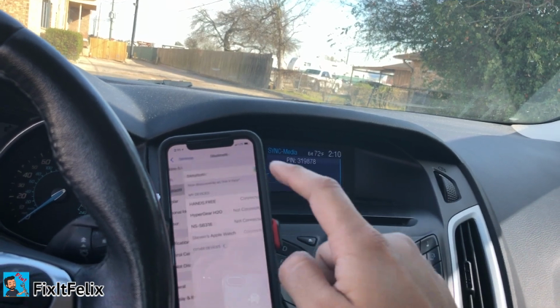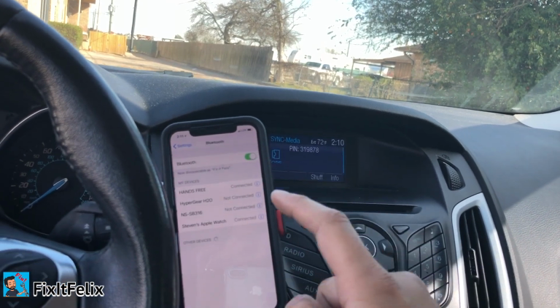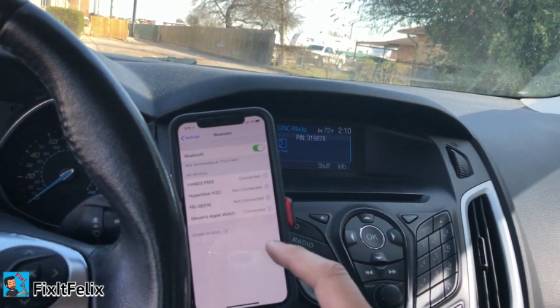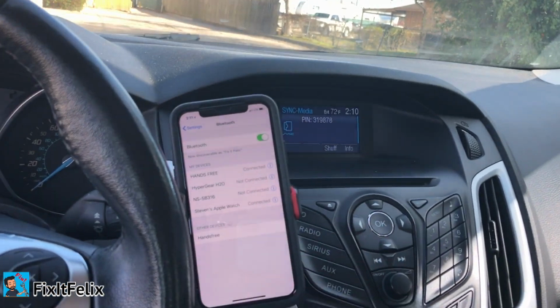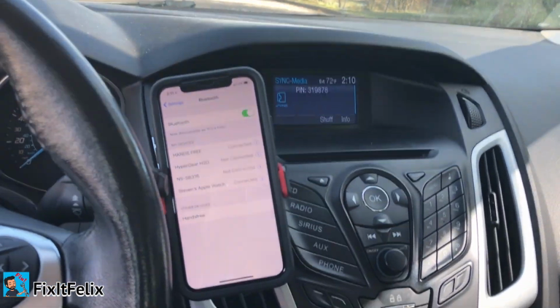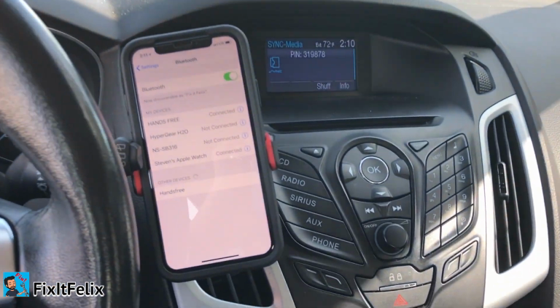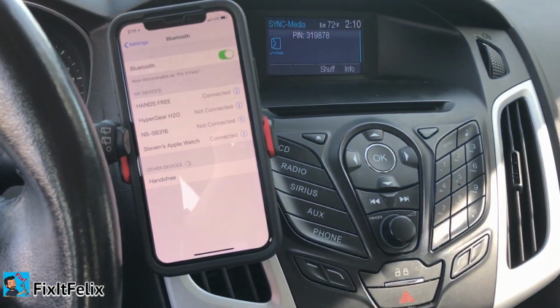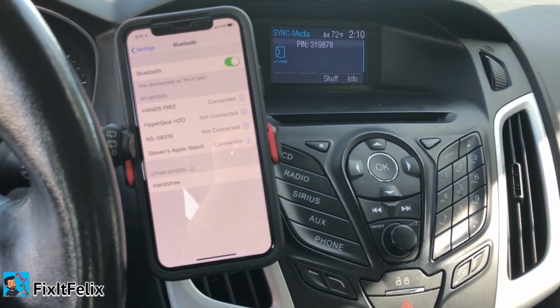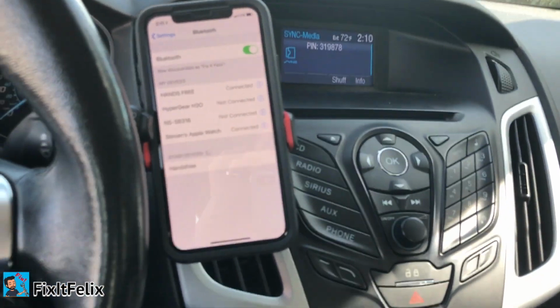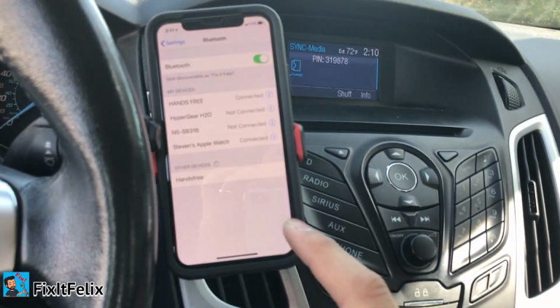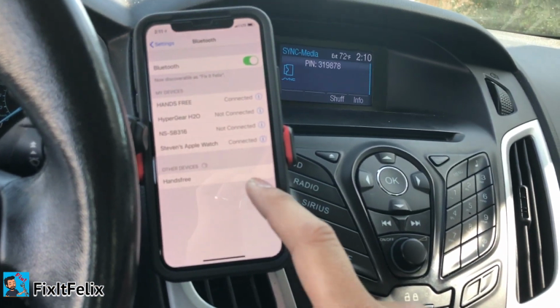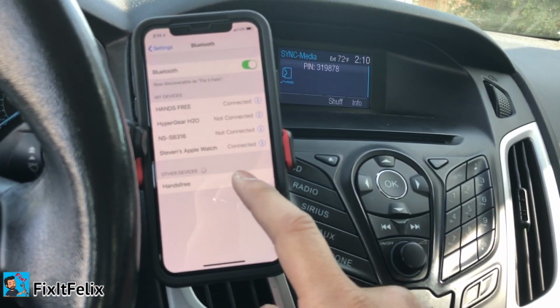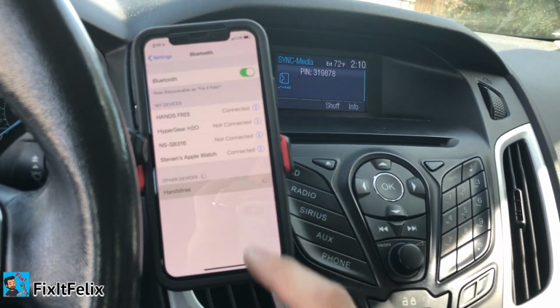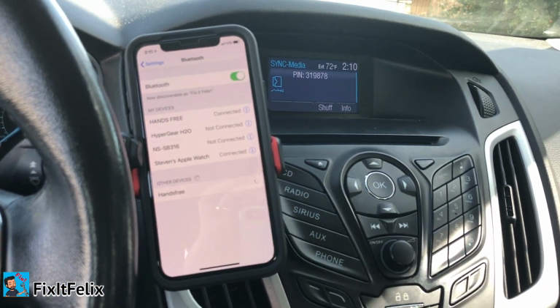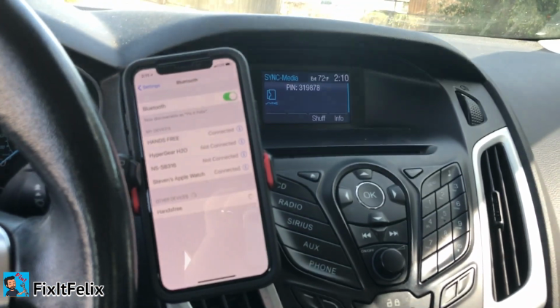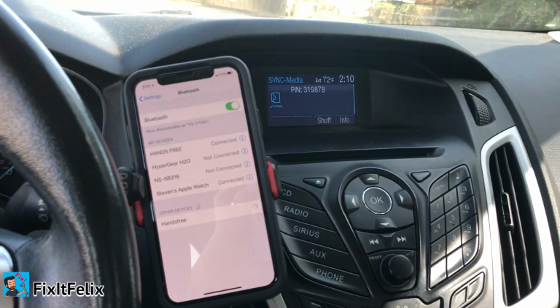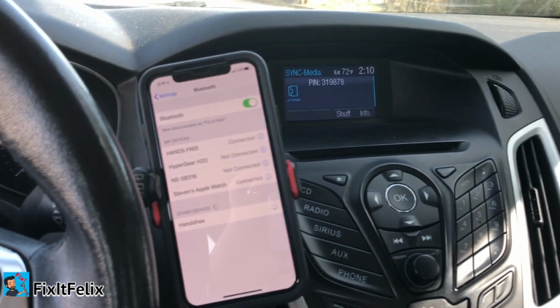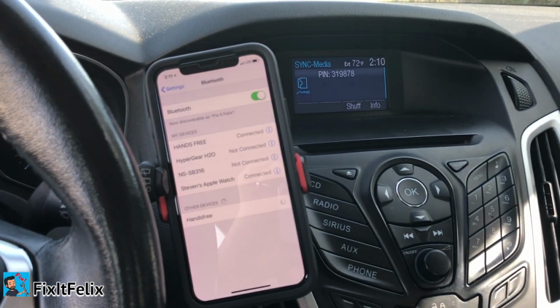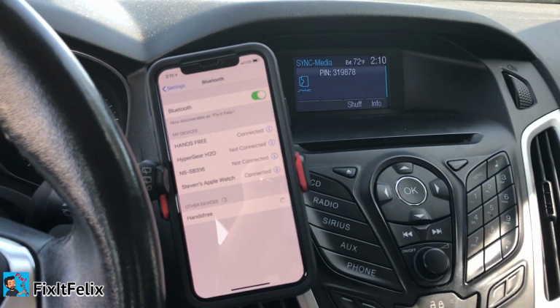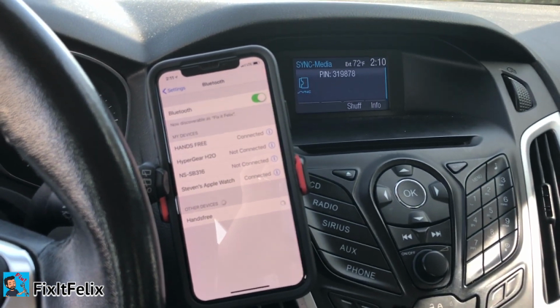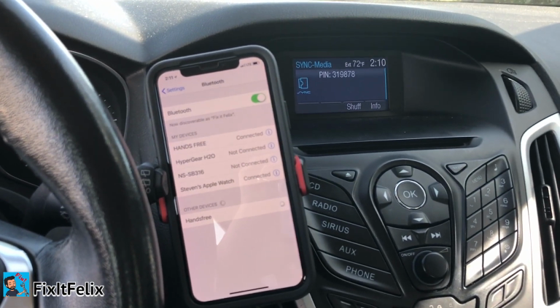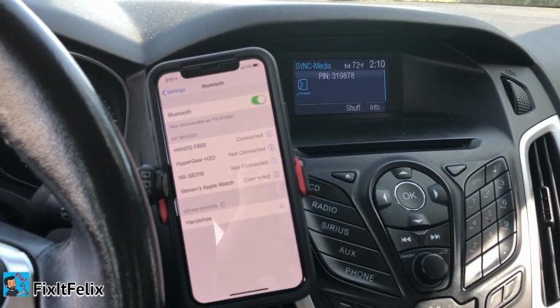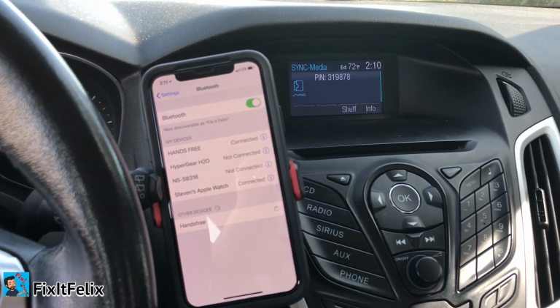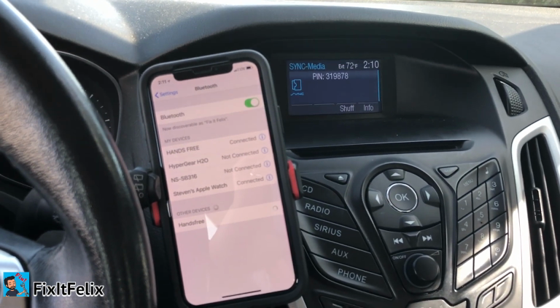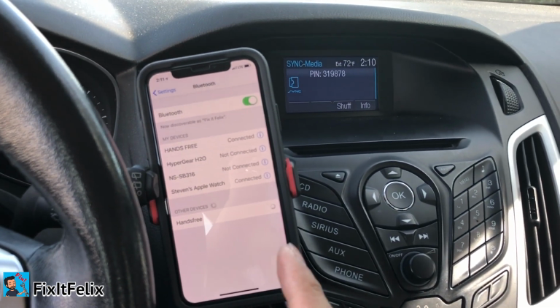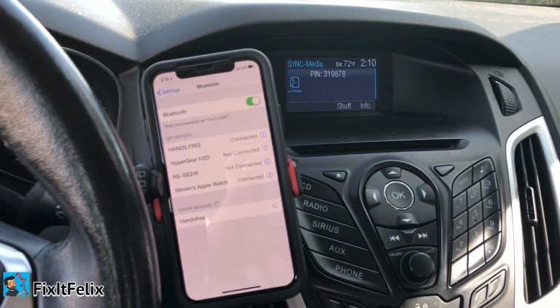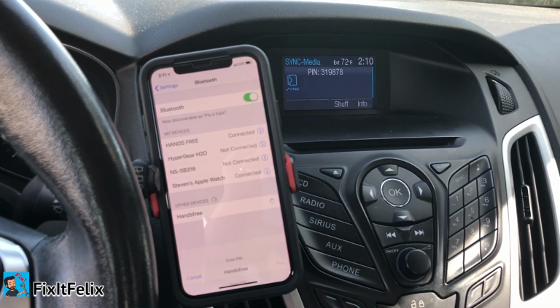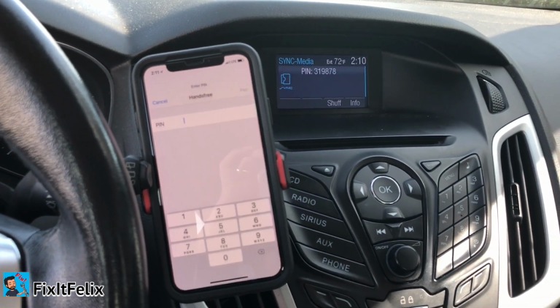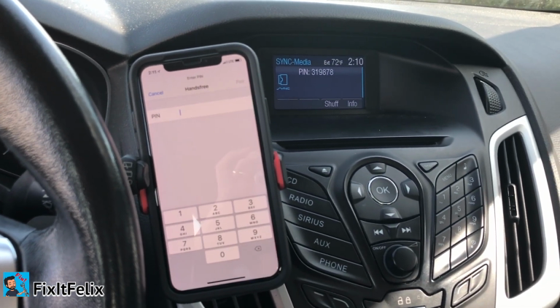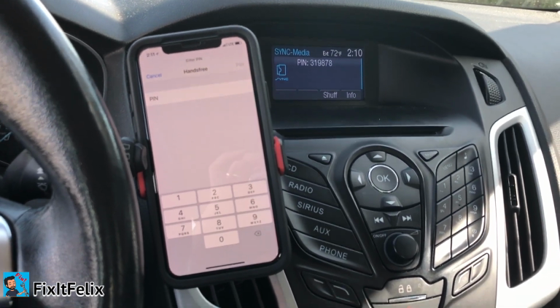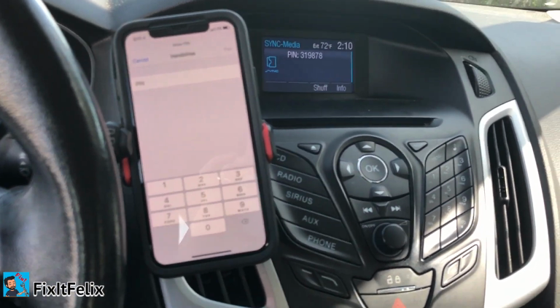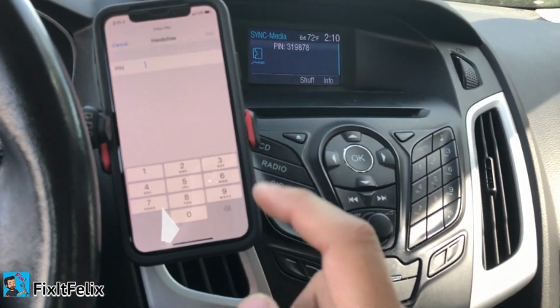You should see it right here on your phone. Click on it and just wait for the code.